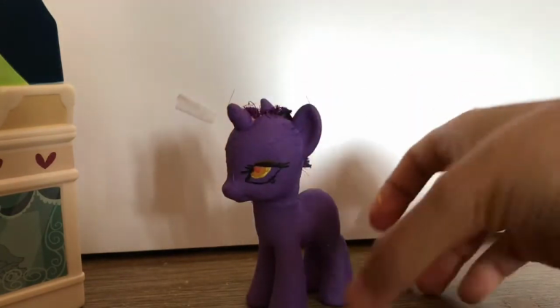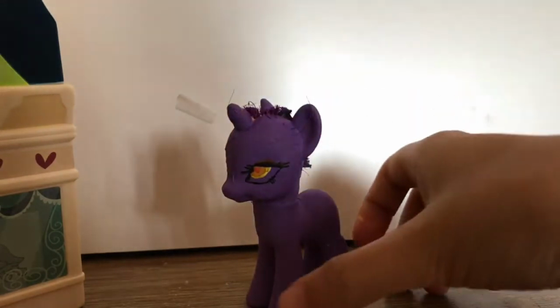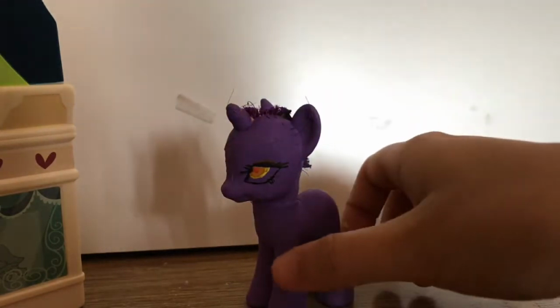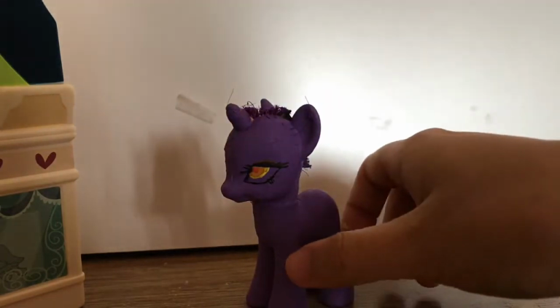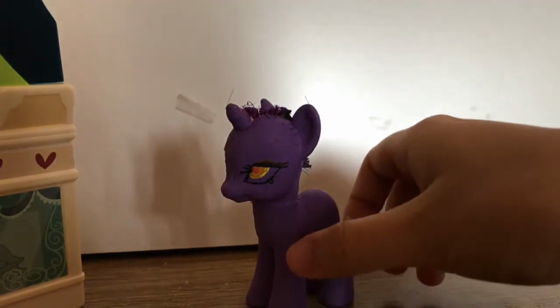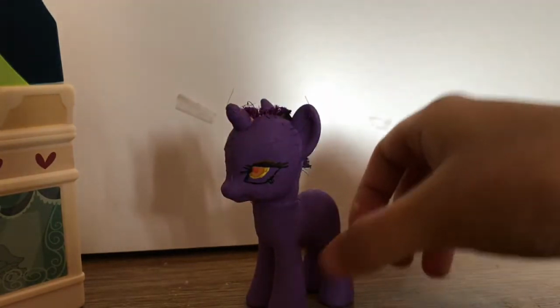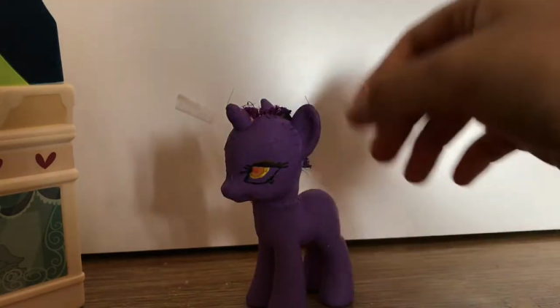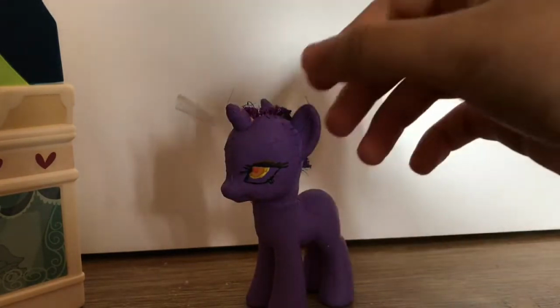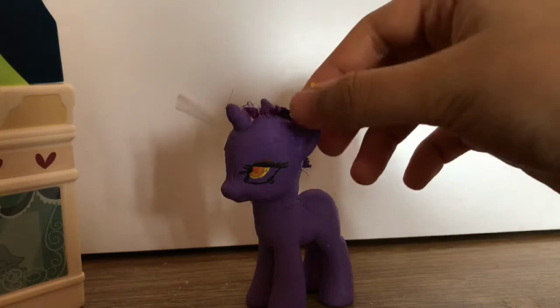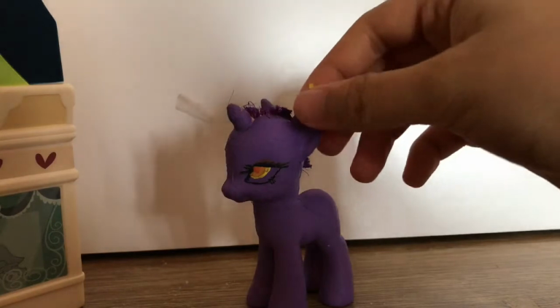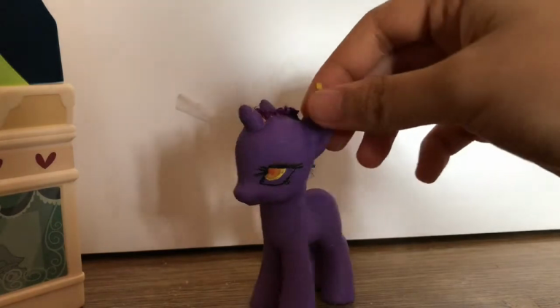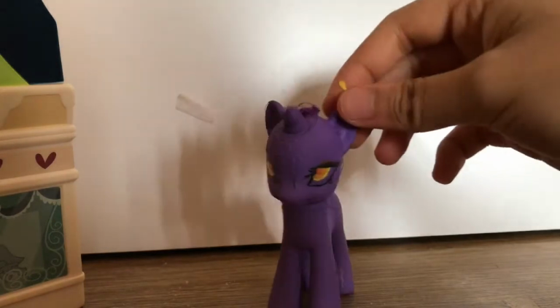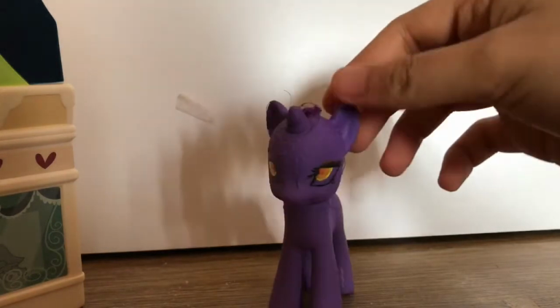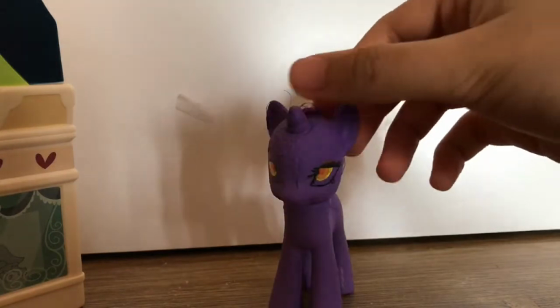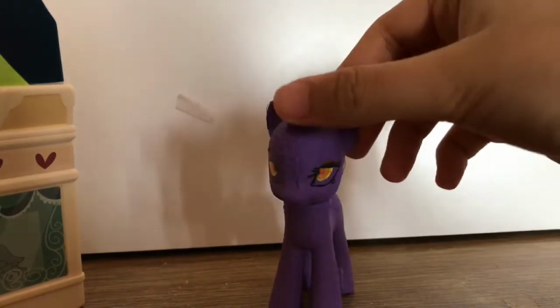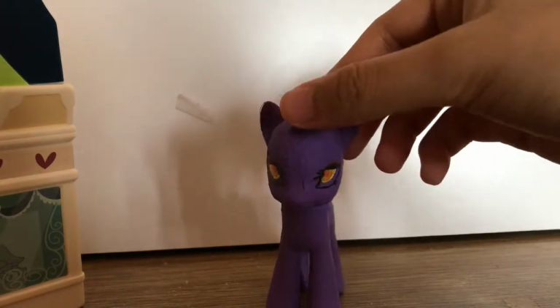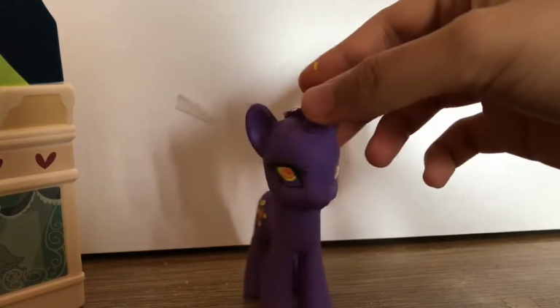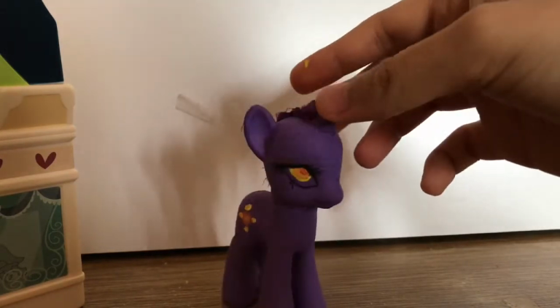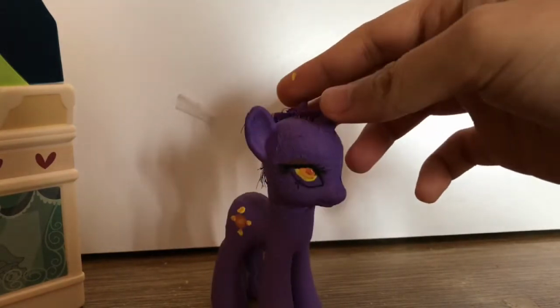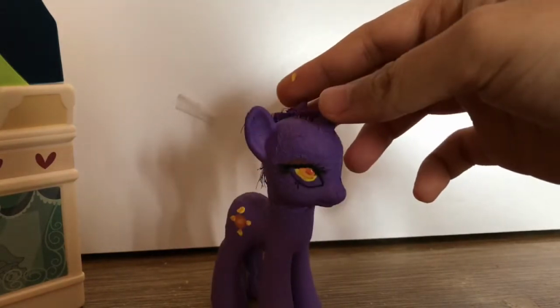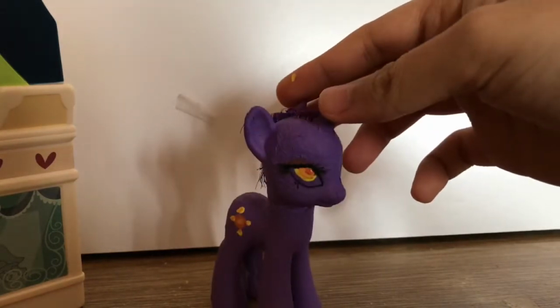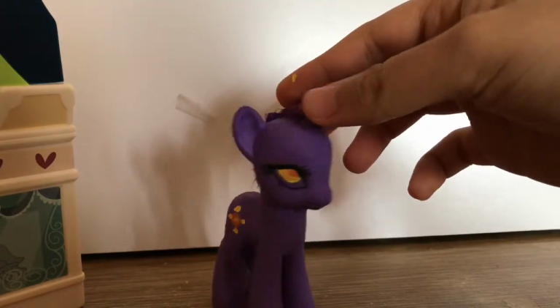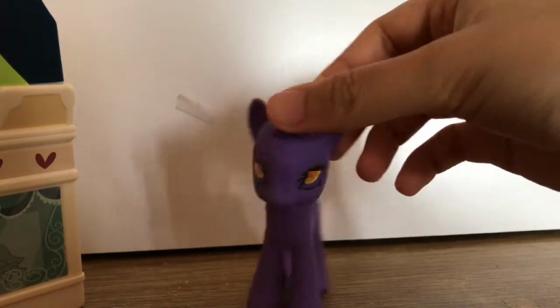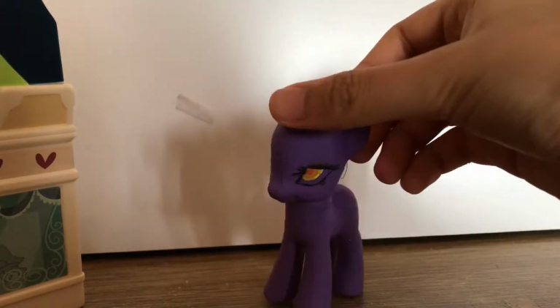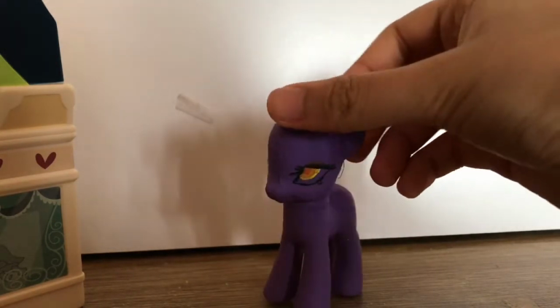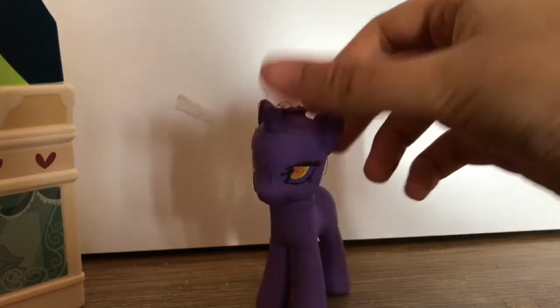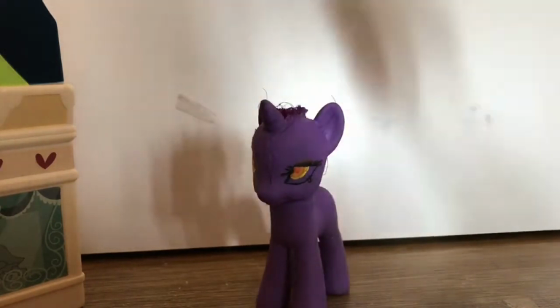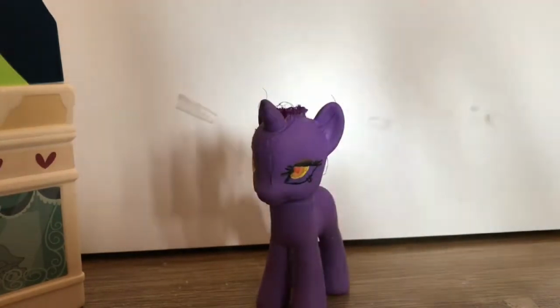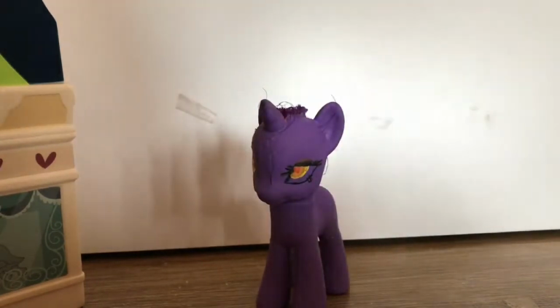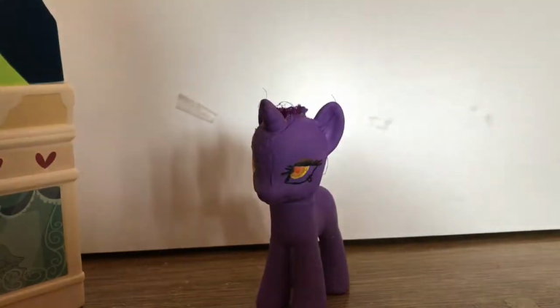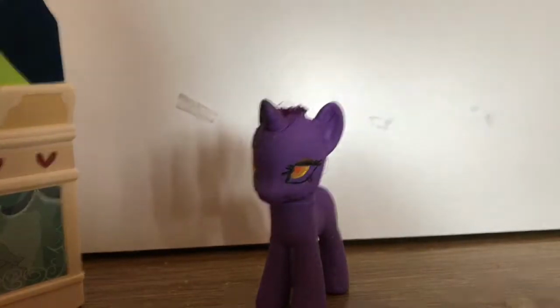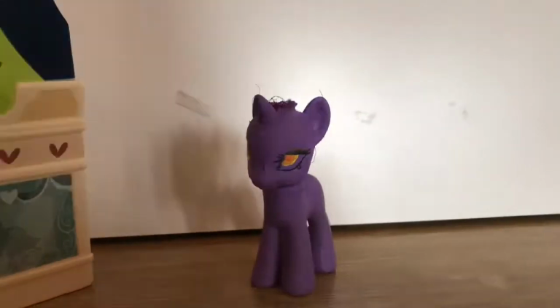Also, this custom was inspired by MLP Candies — one of MLP Candies' customs. So, yeah, thank you.